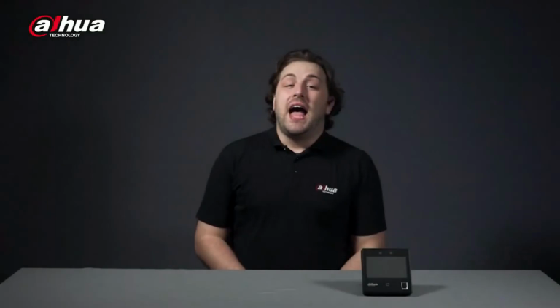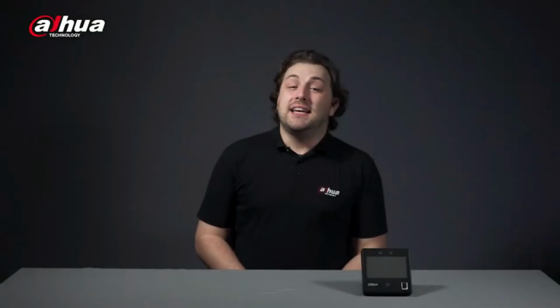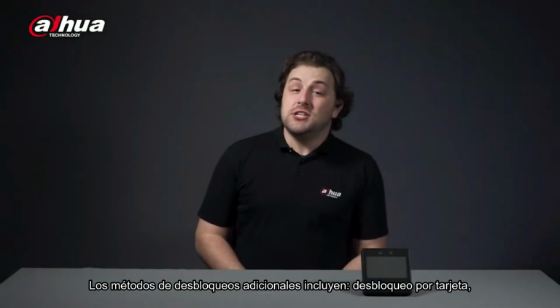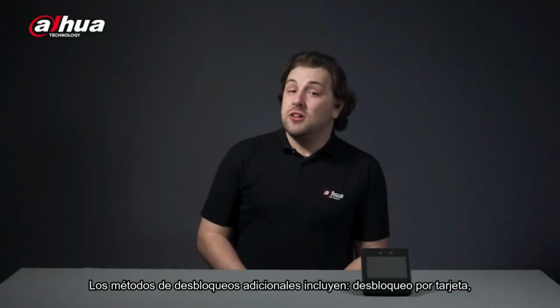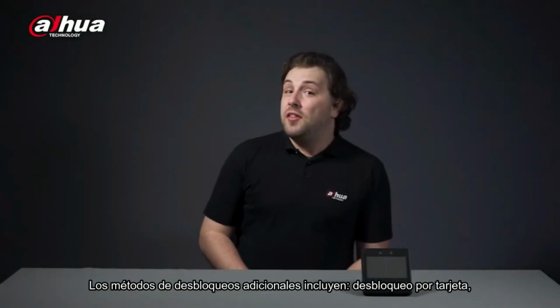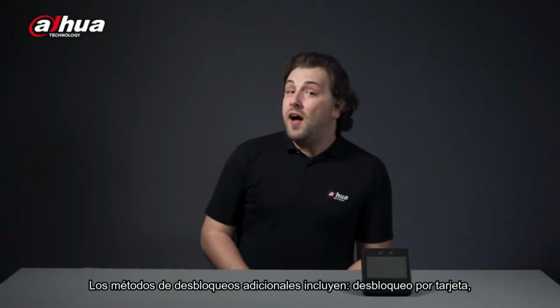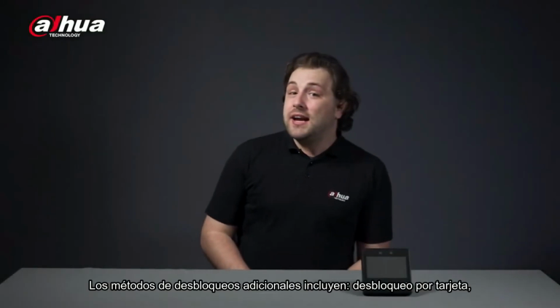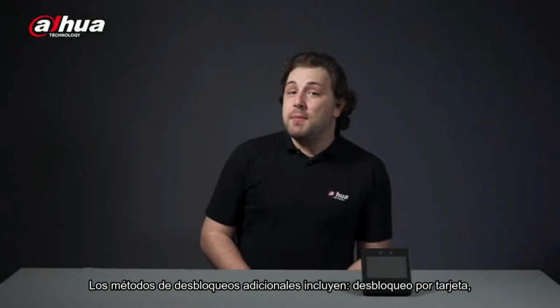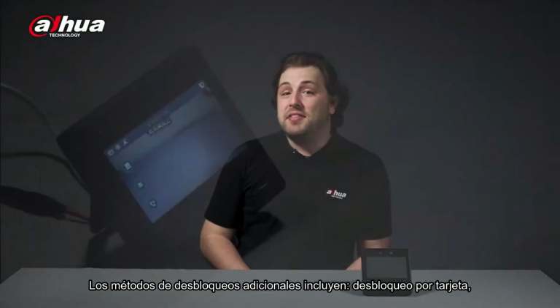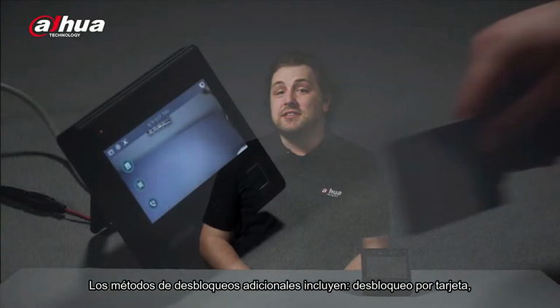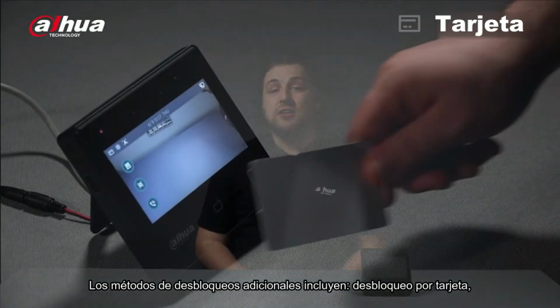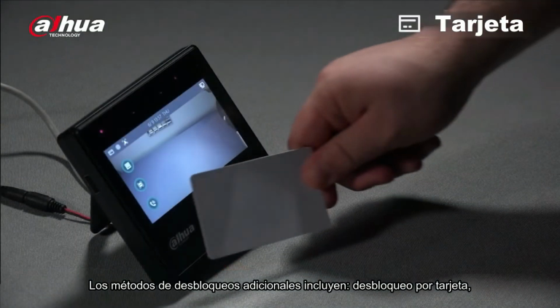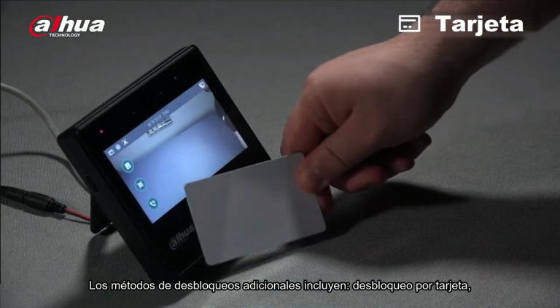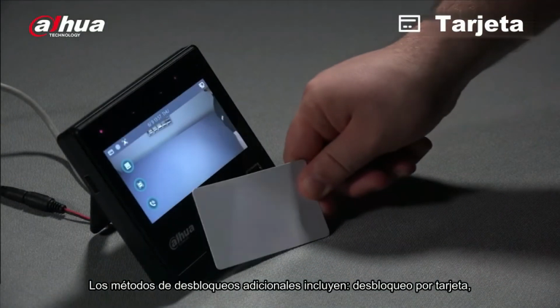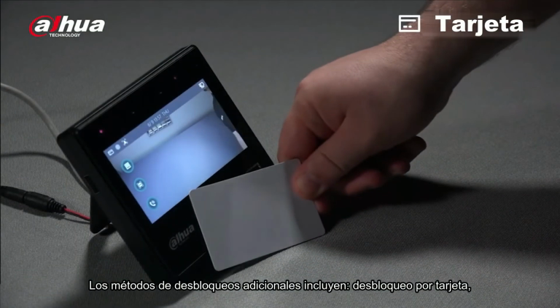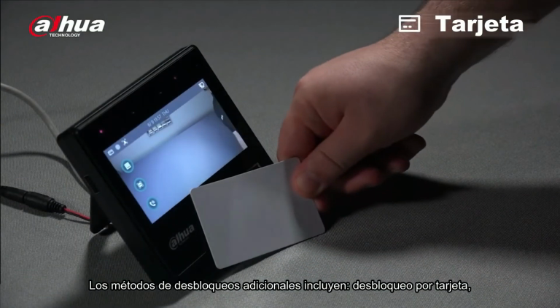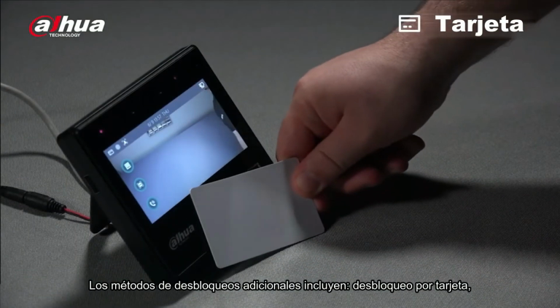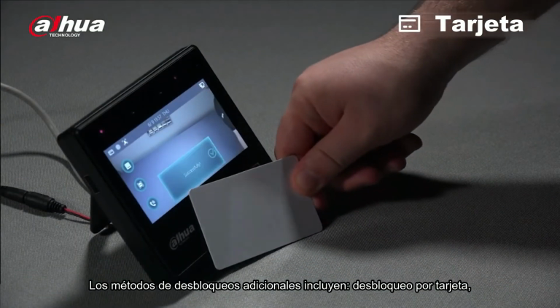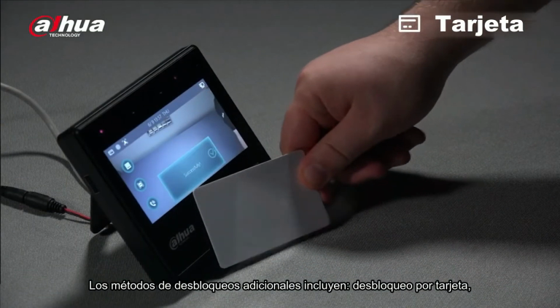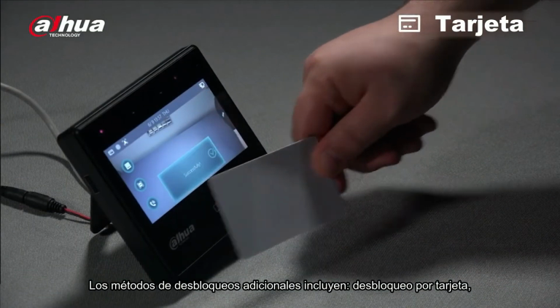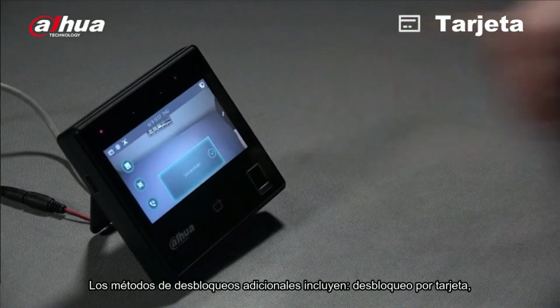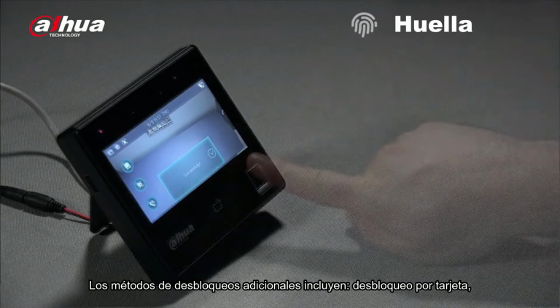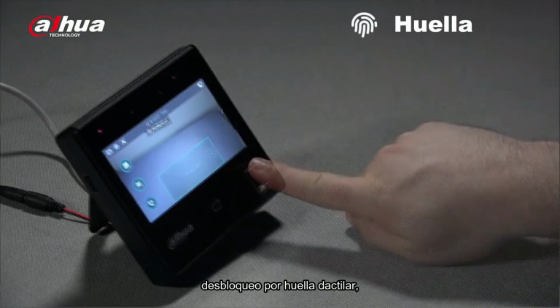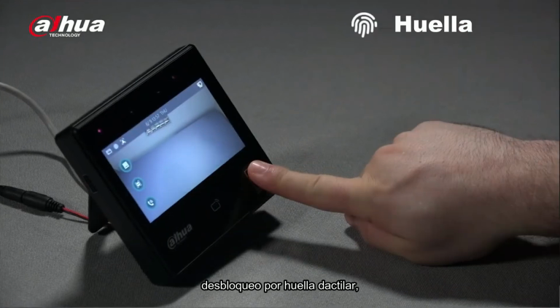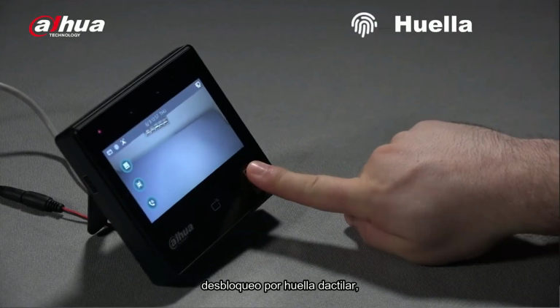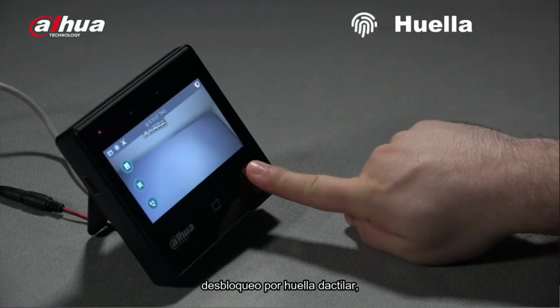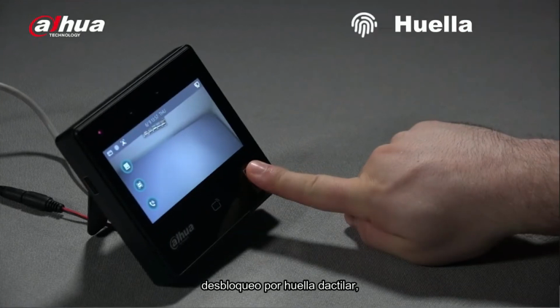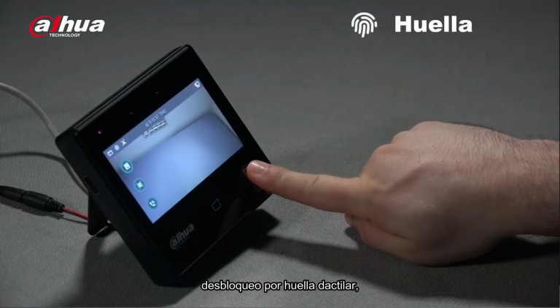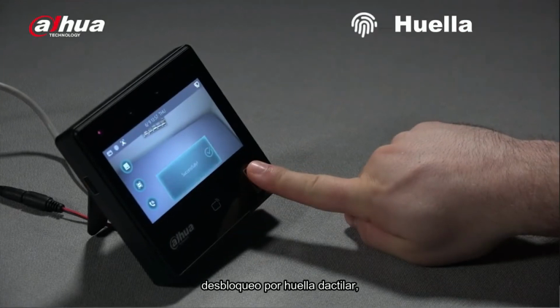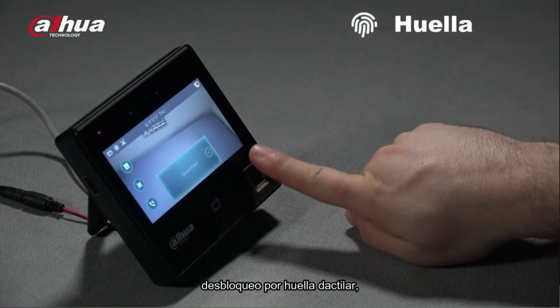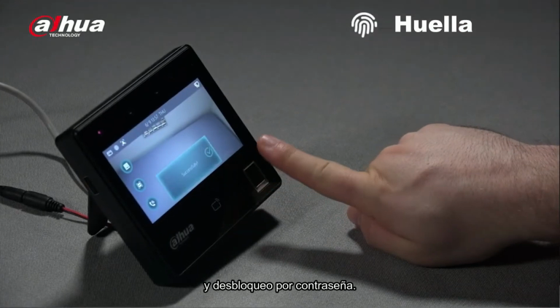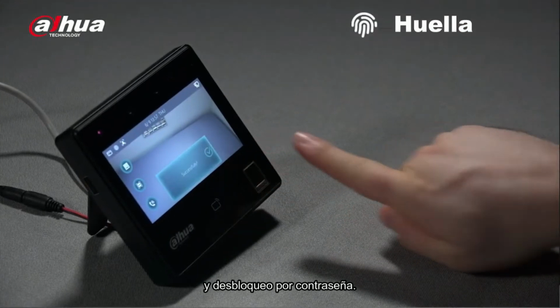Additional unlocking methods include card unlock, fingerprint unlock, and password.